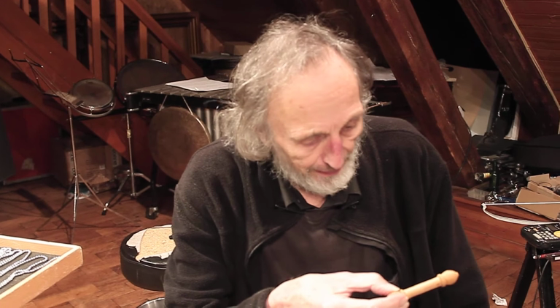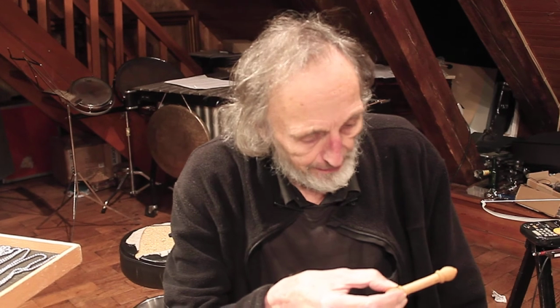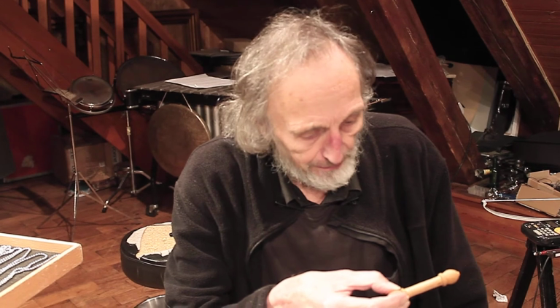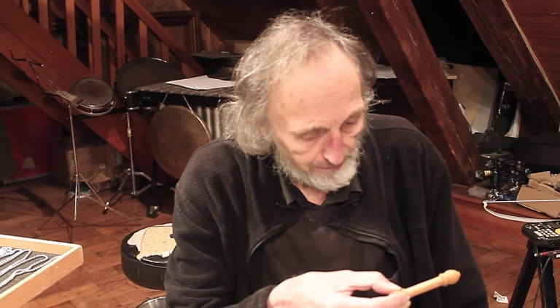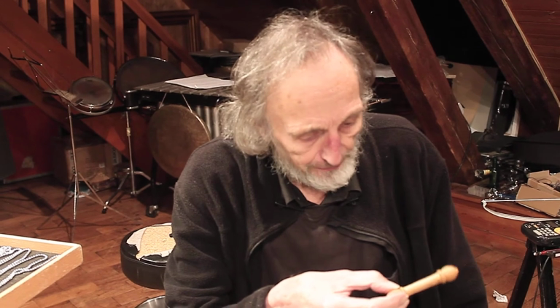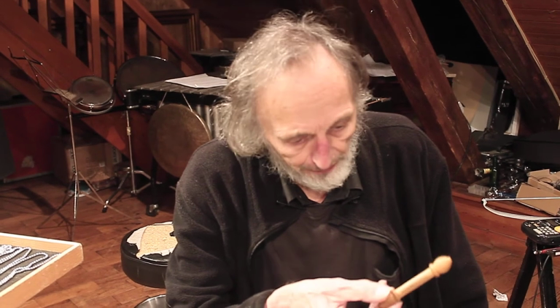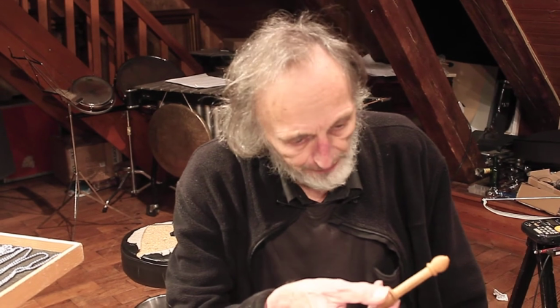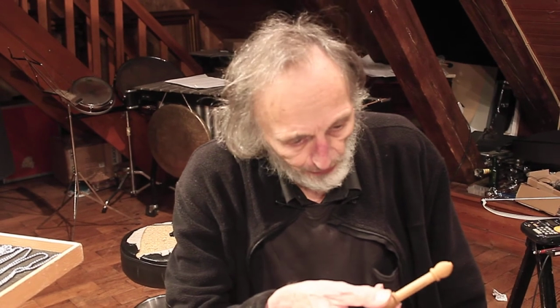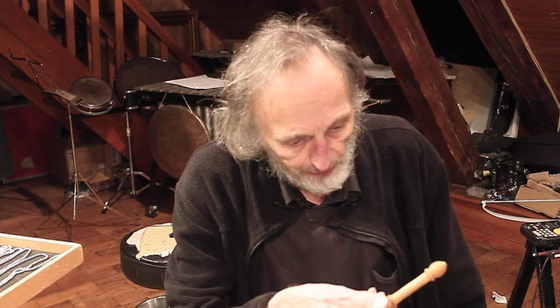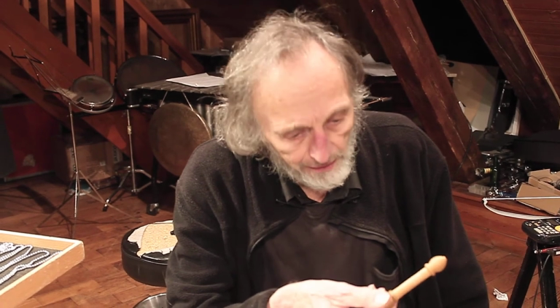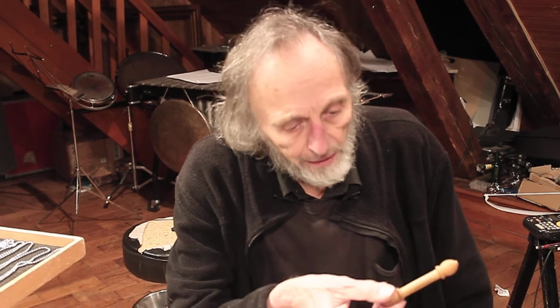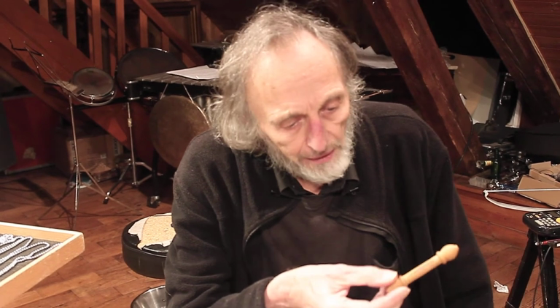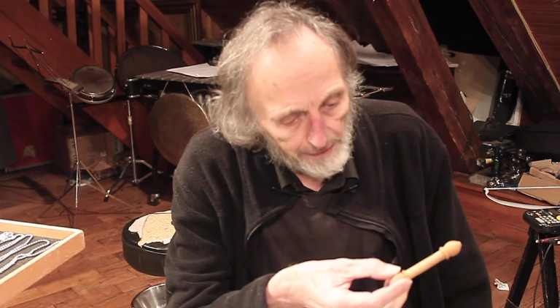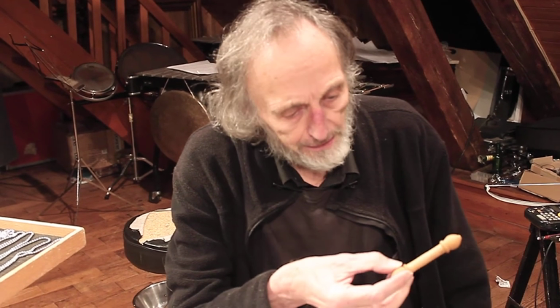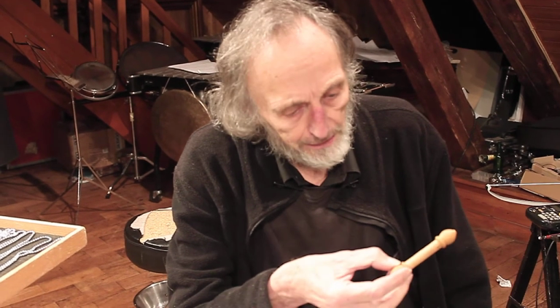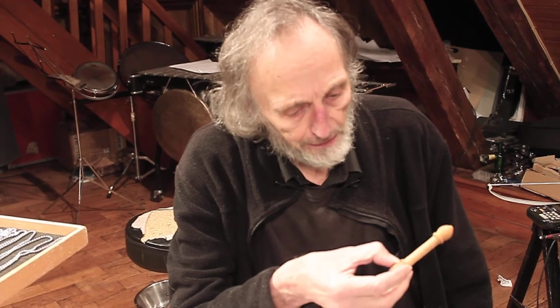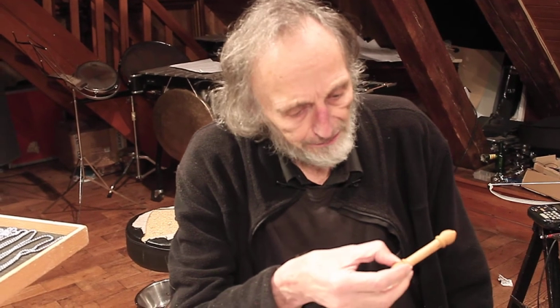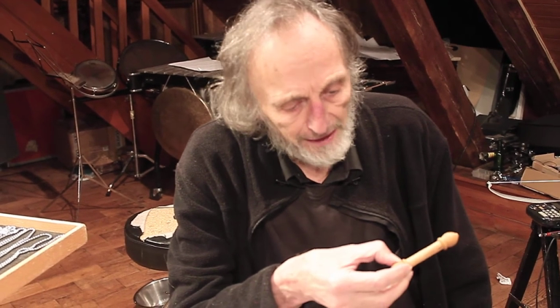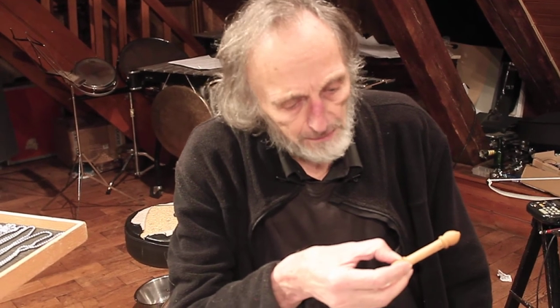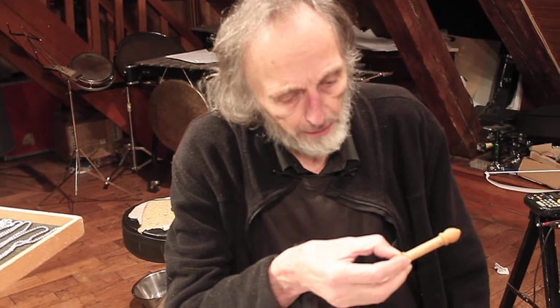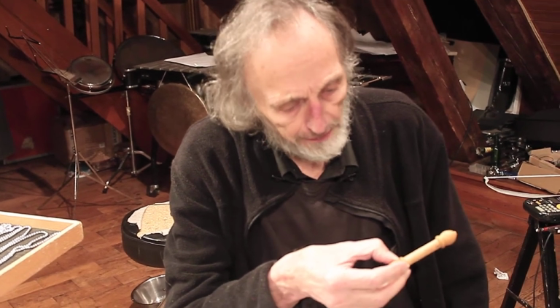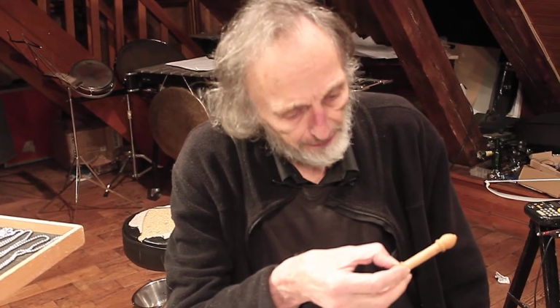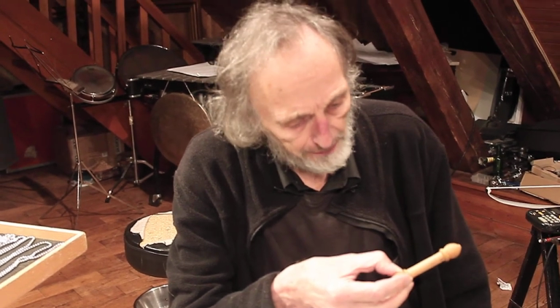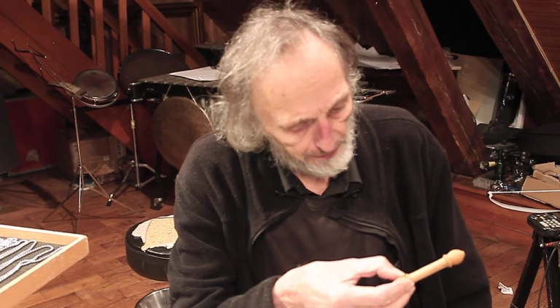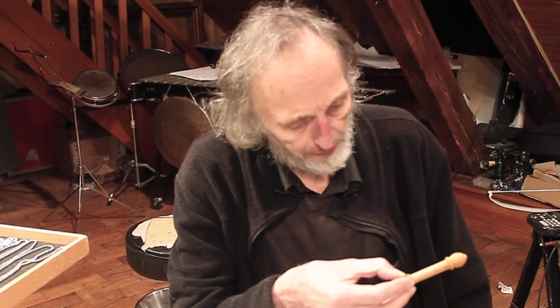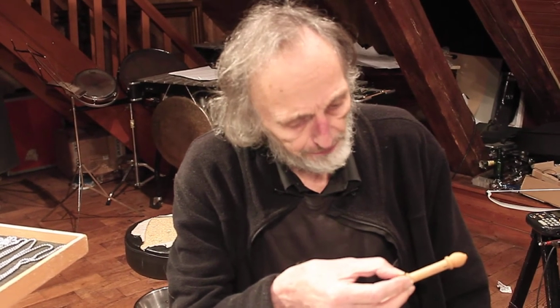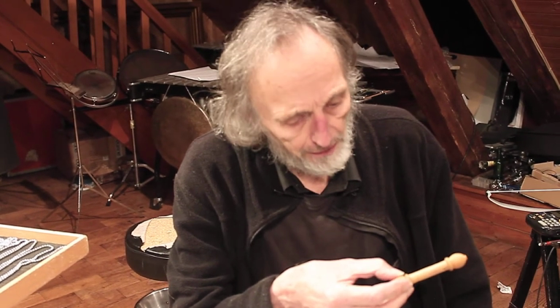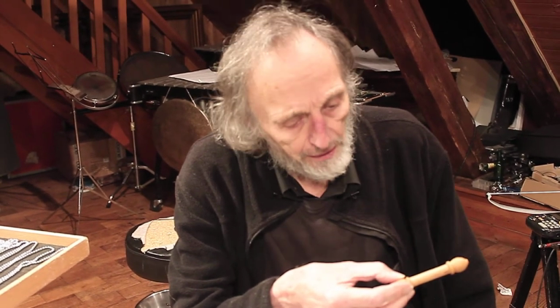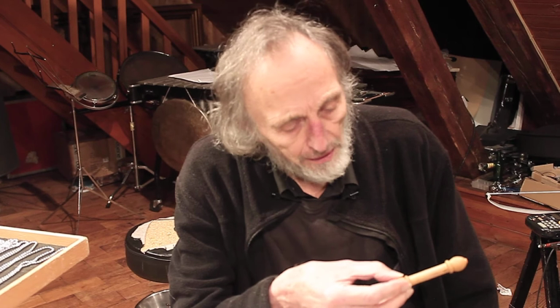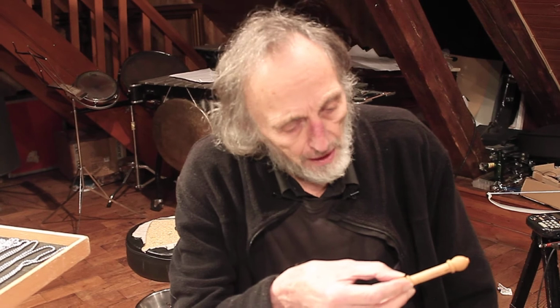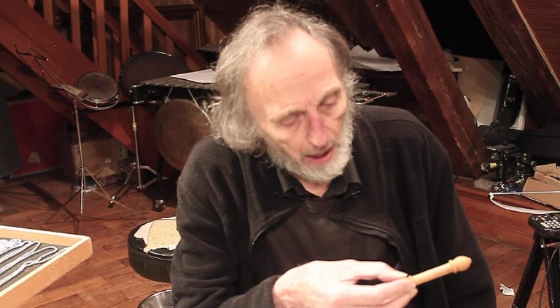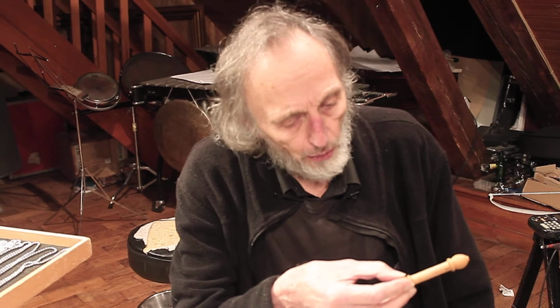And yeah, it's a sort of night bird — I think it's a sort of owl.